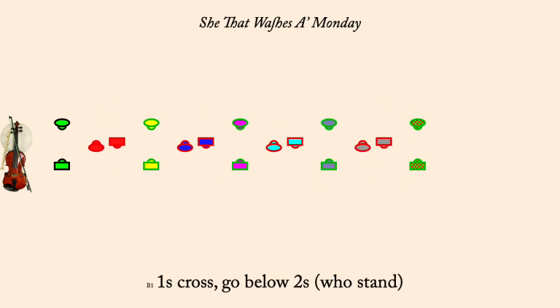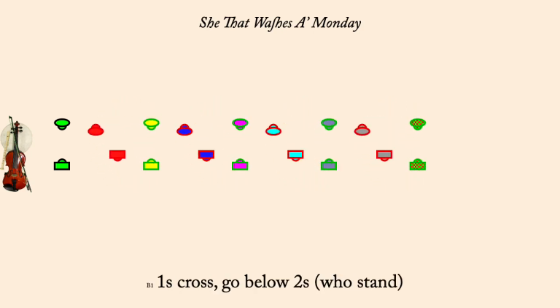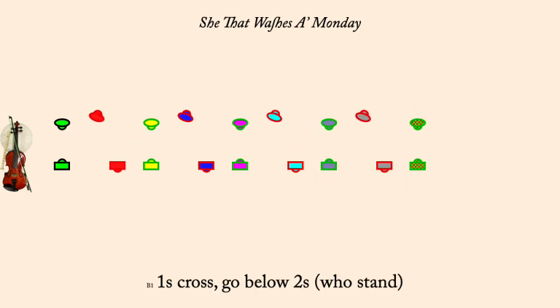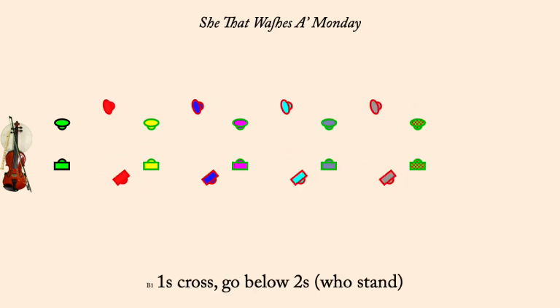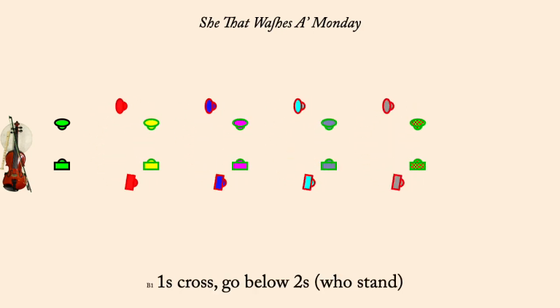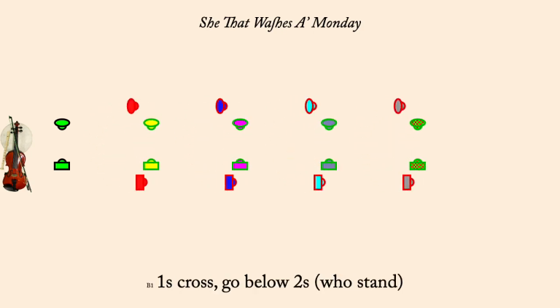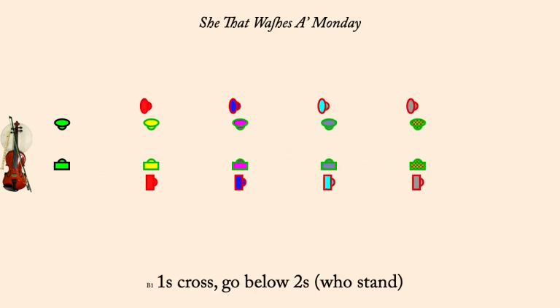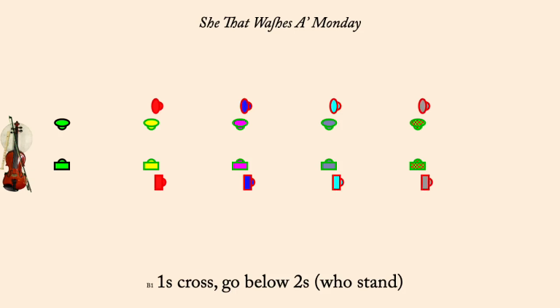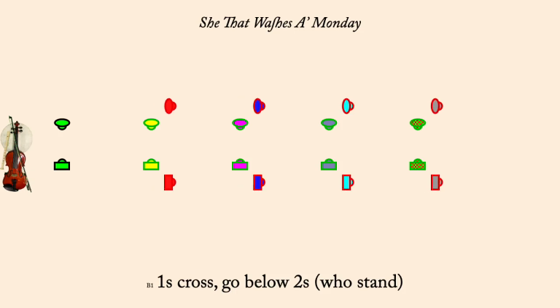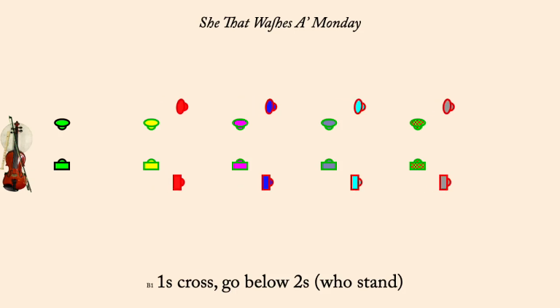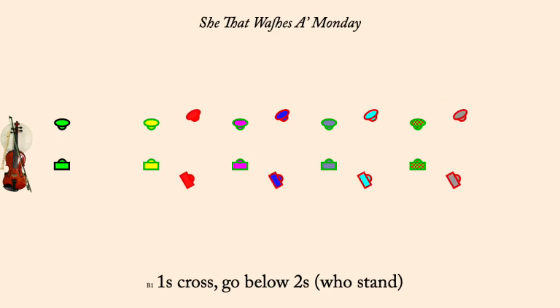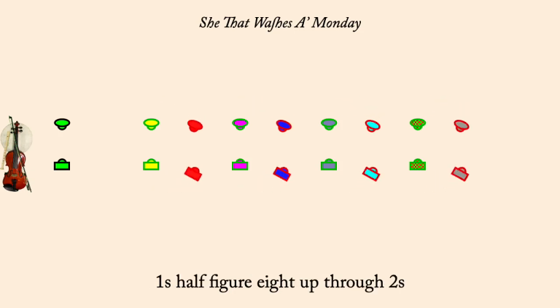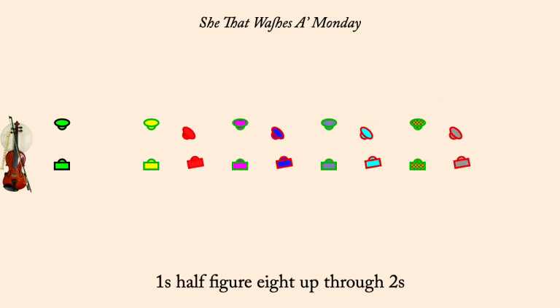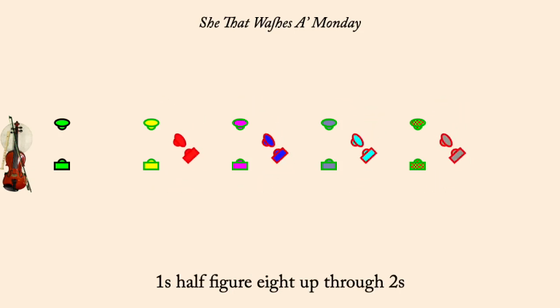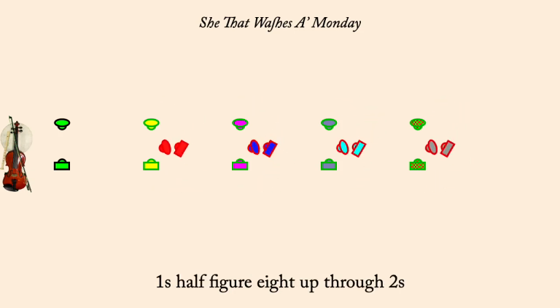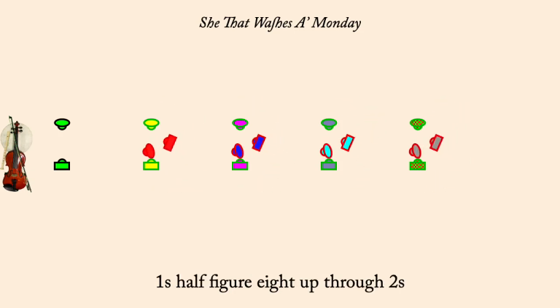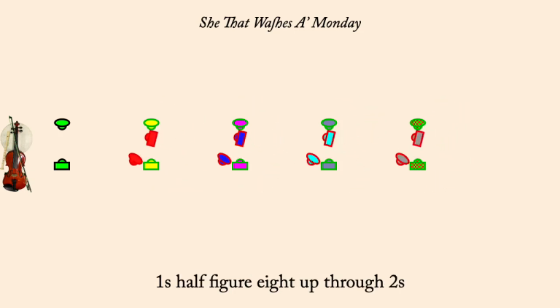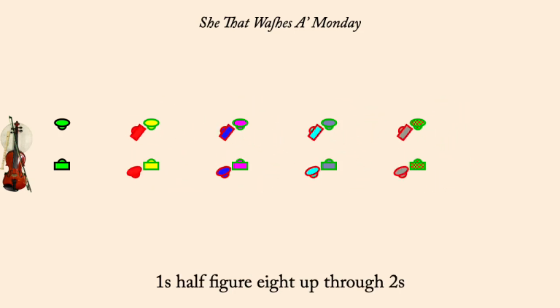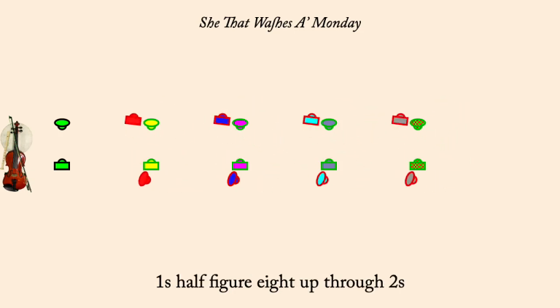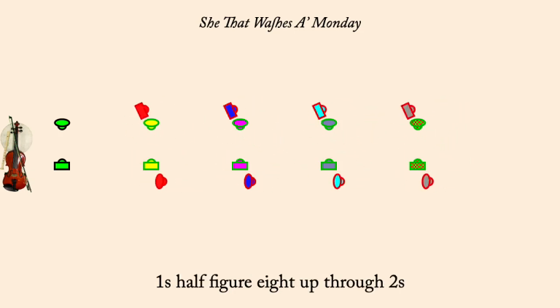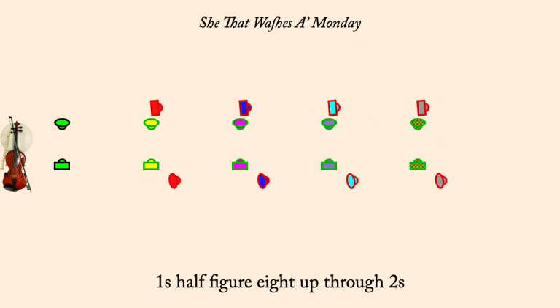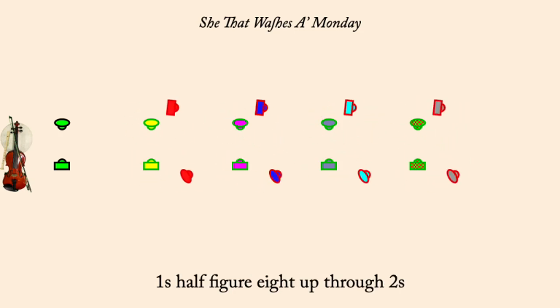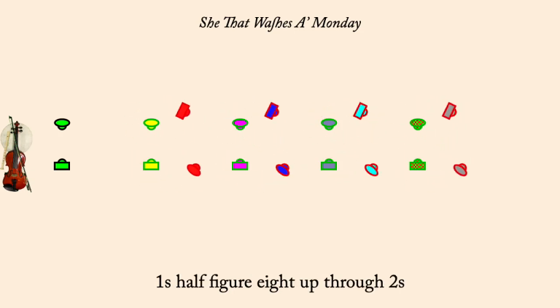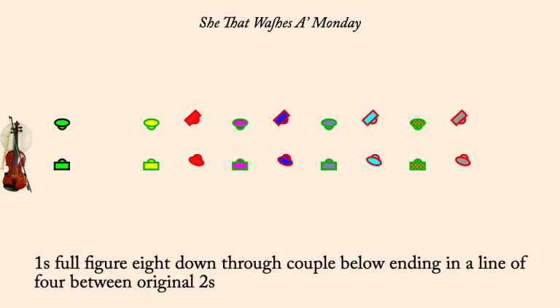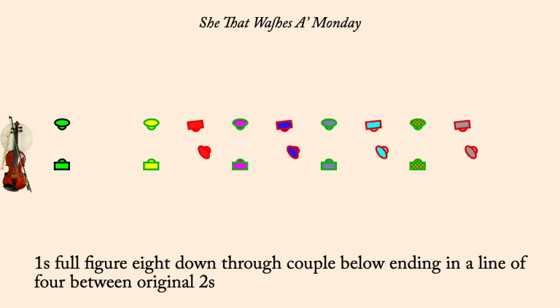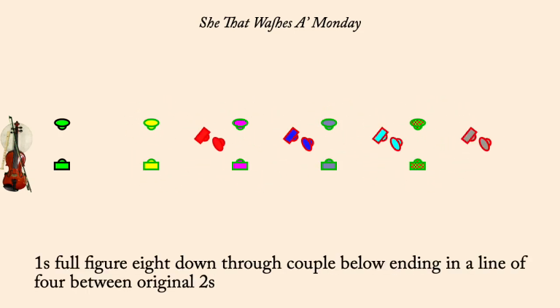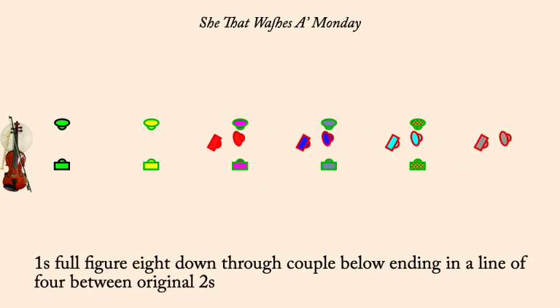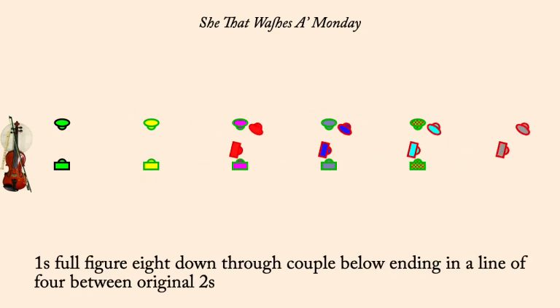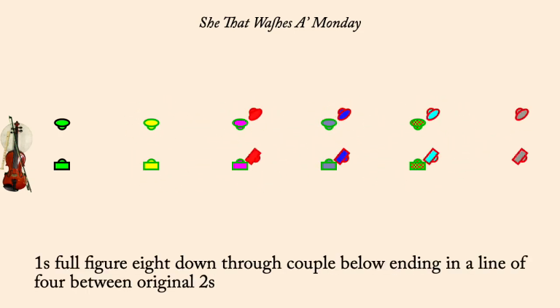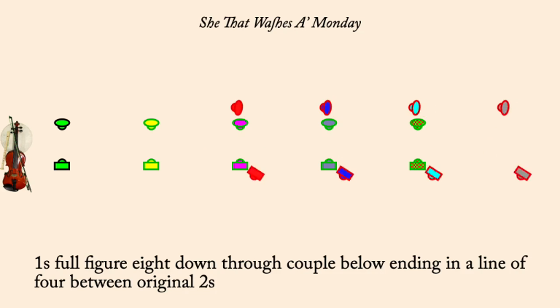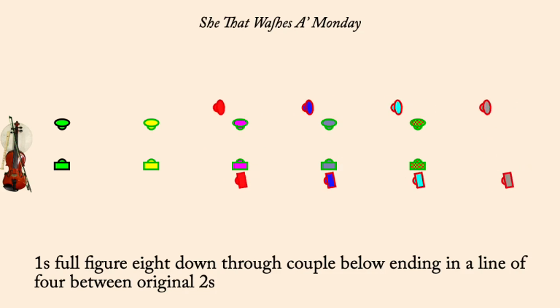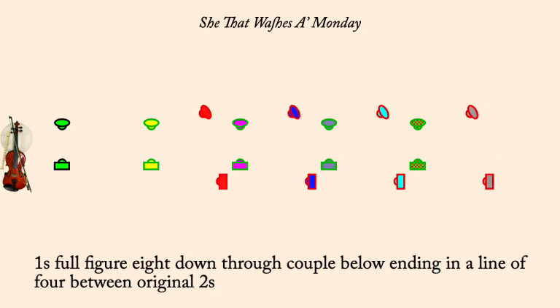Ones half figure eight up through twos. Ones full figure eight down through next couple, ending between original twos in a line of four.